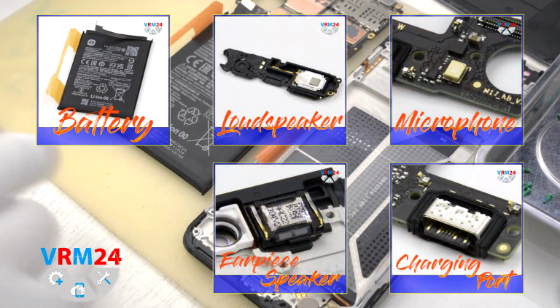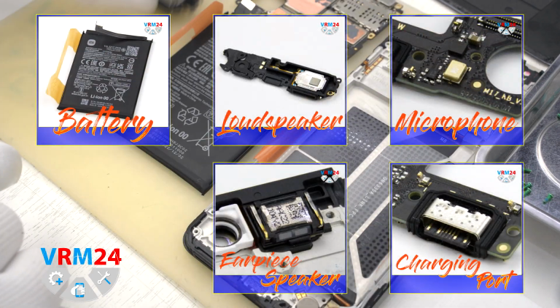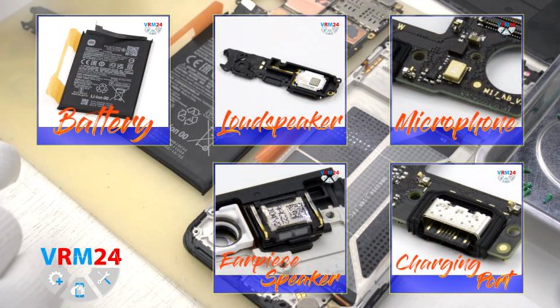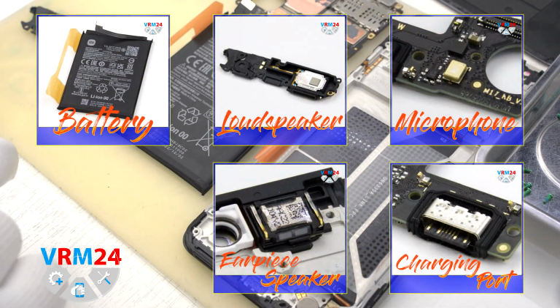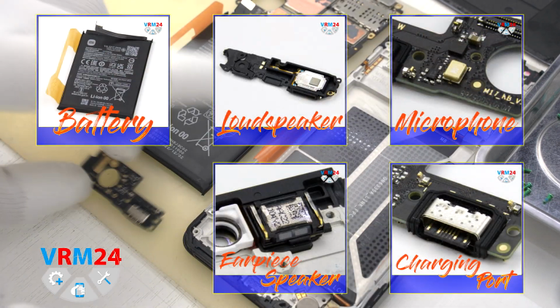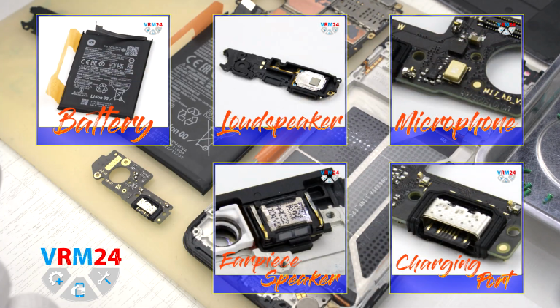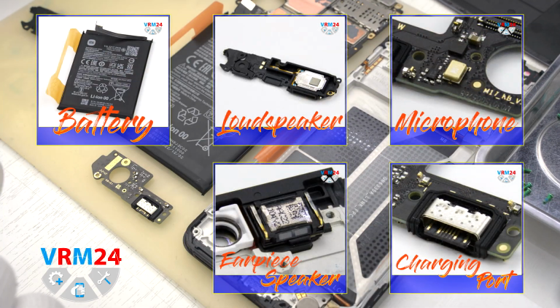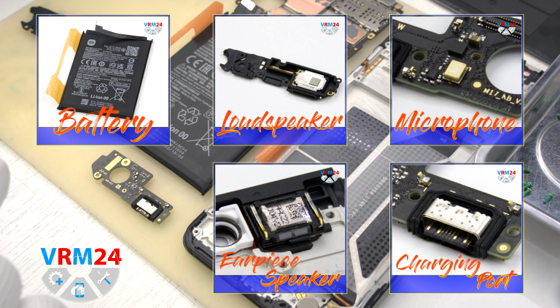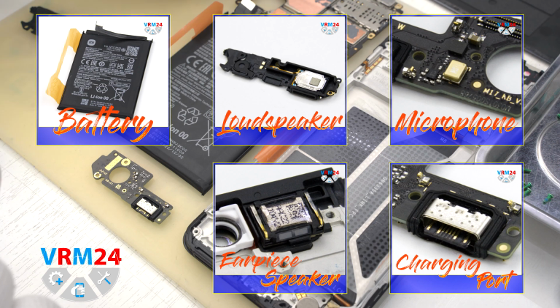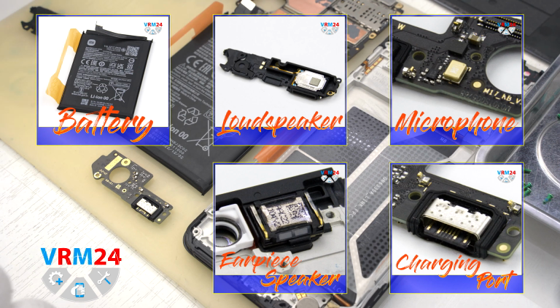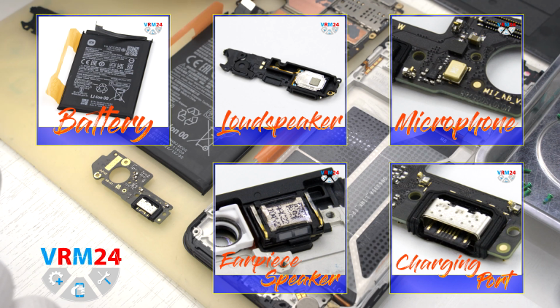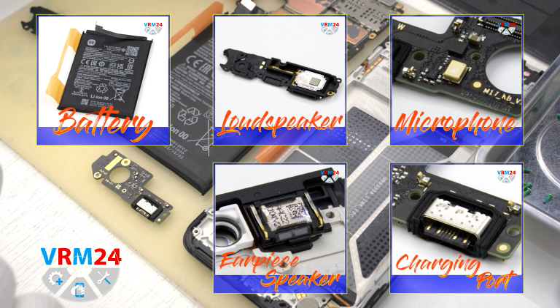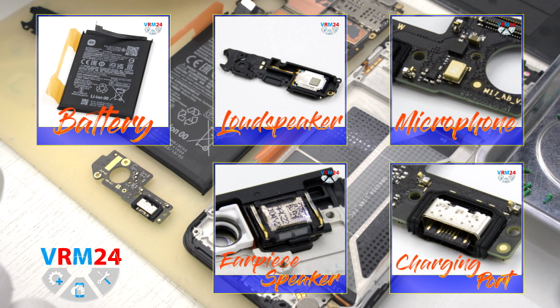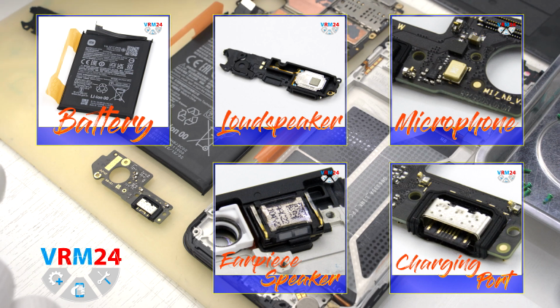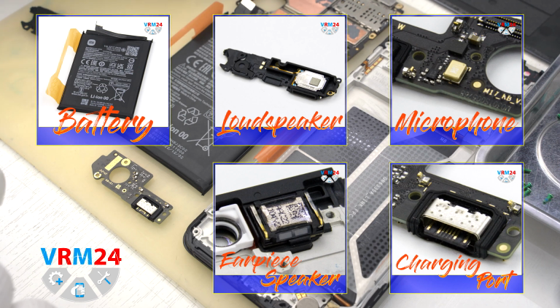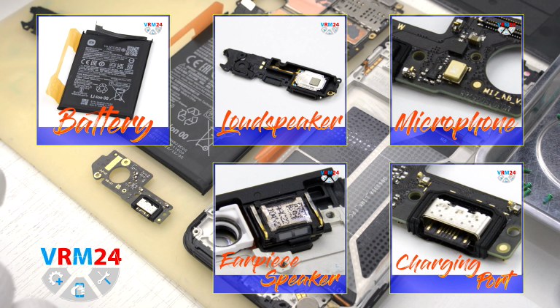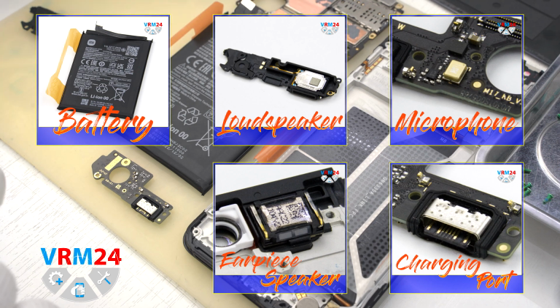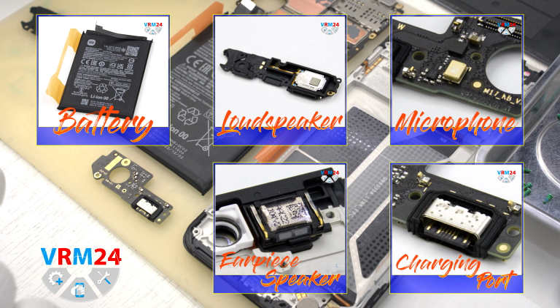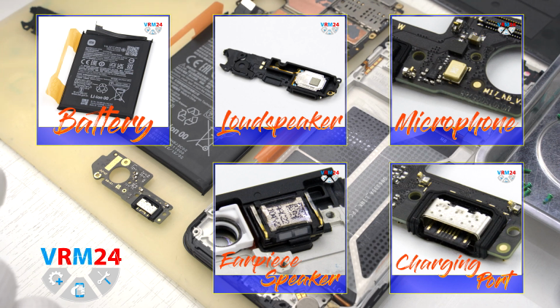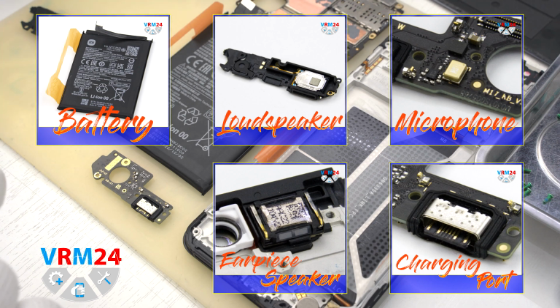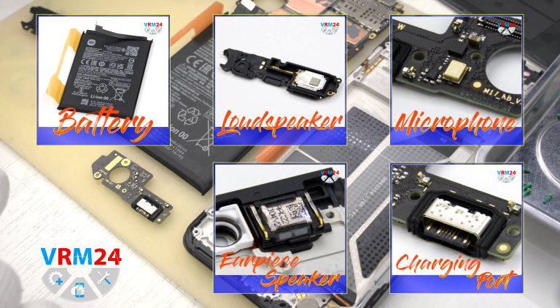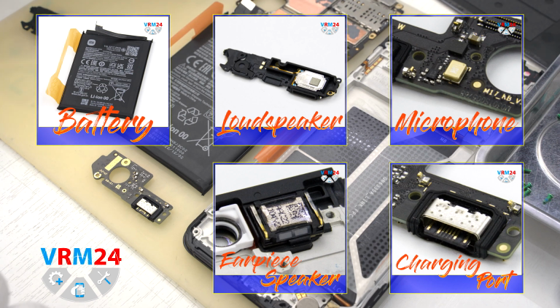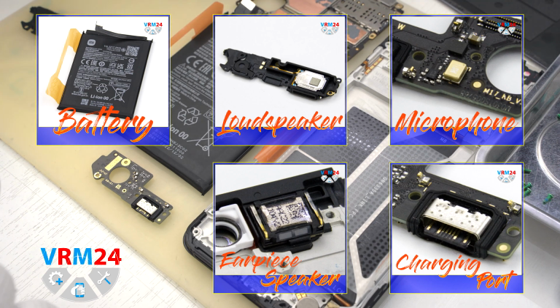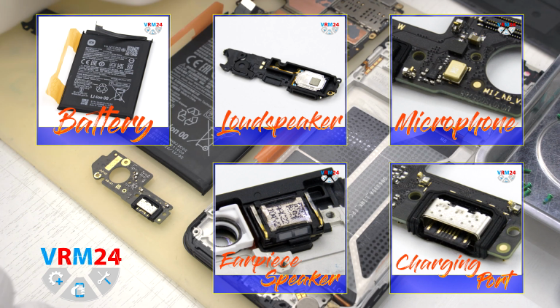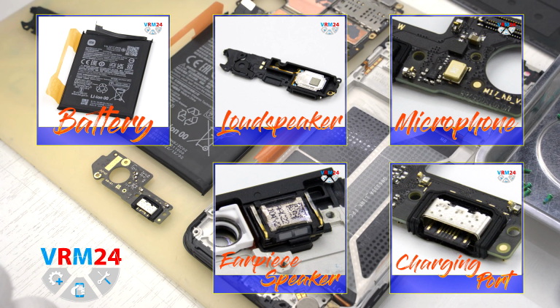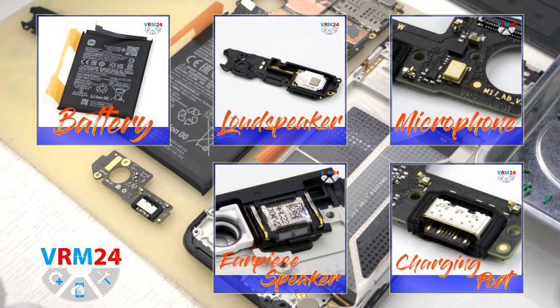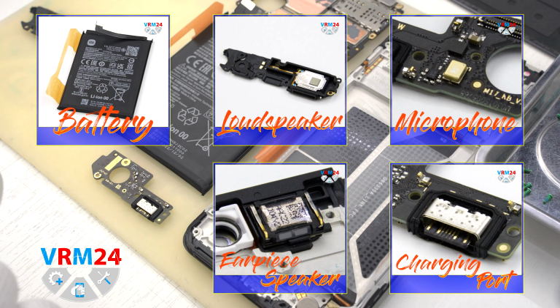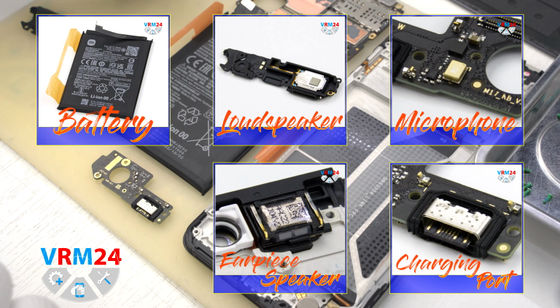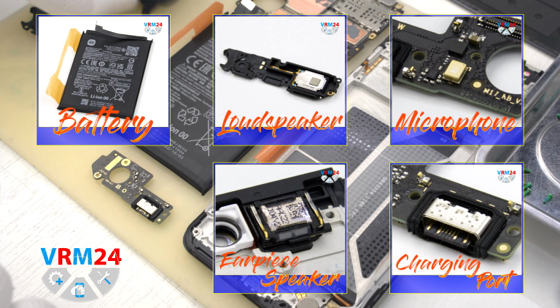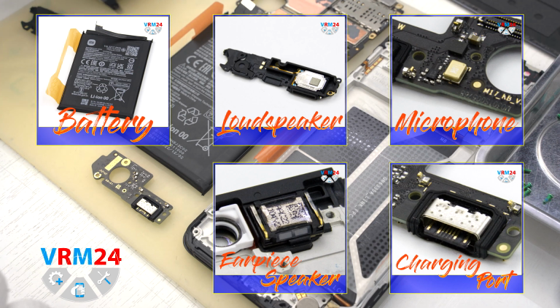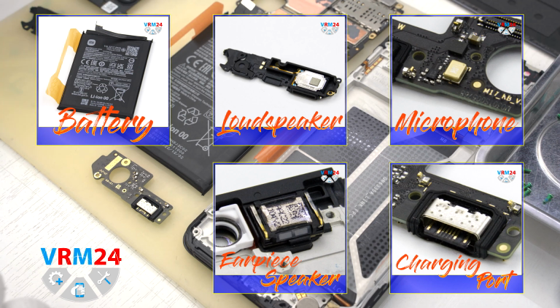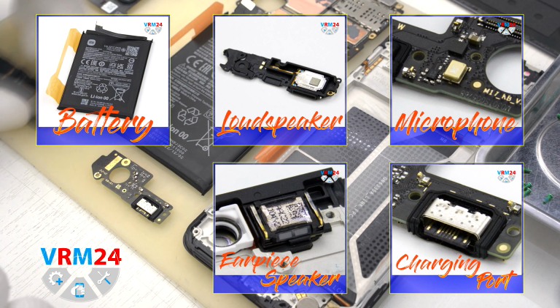This is the end of this disassembly. Thank you for watching and see you around.